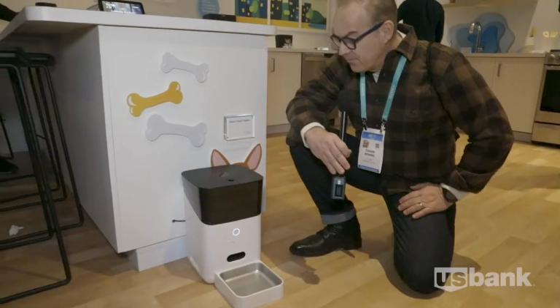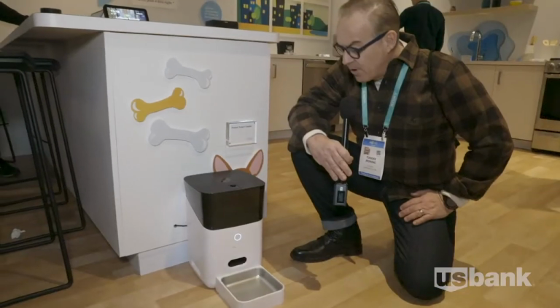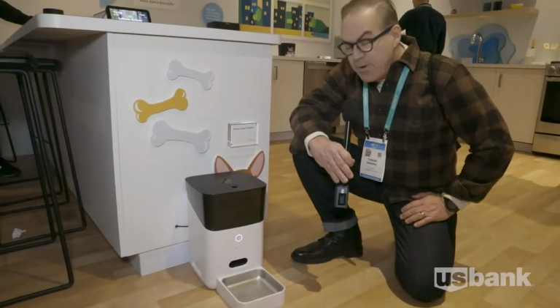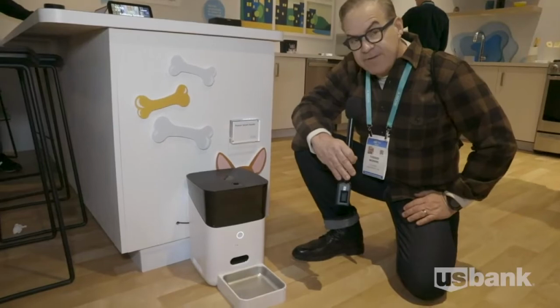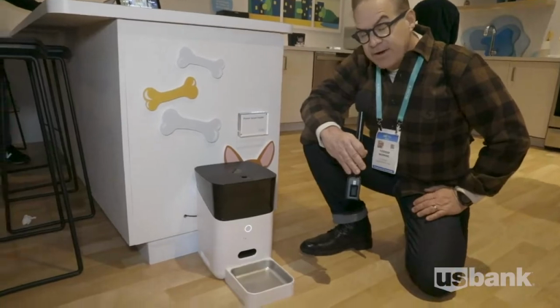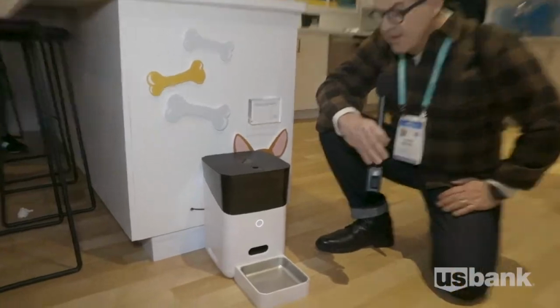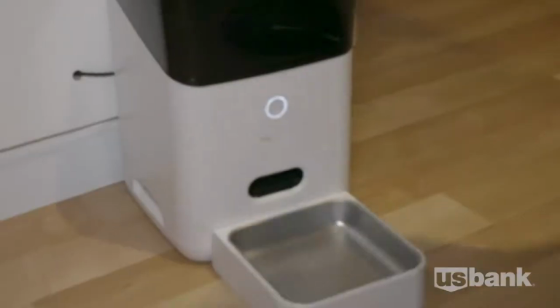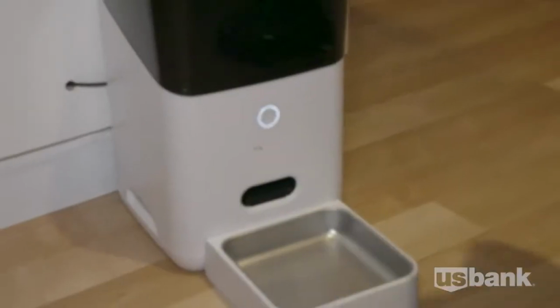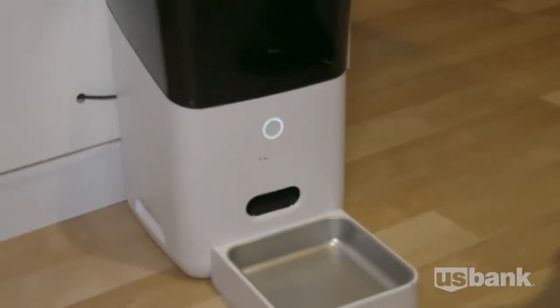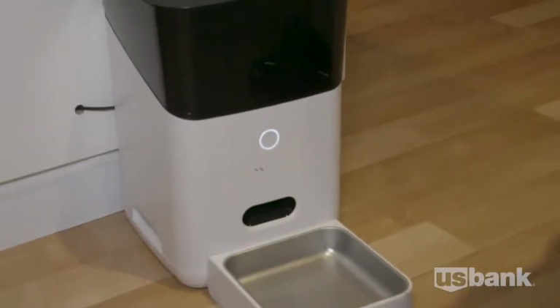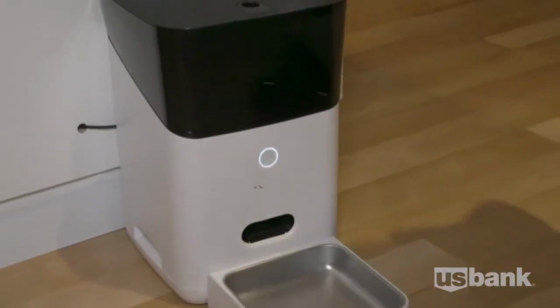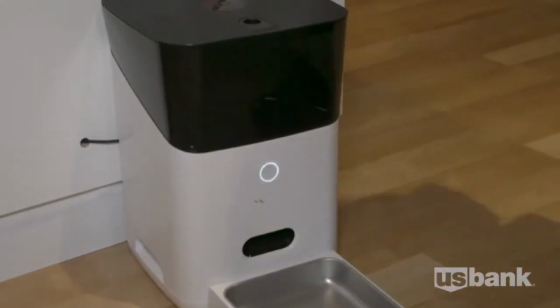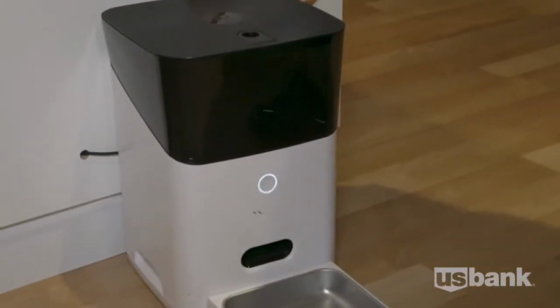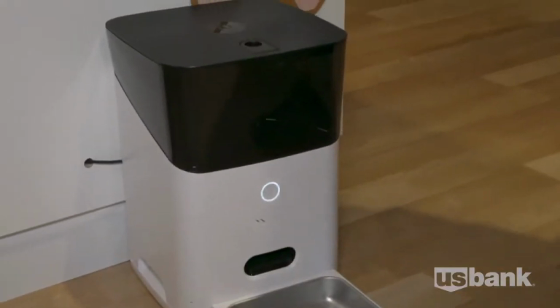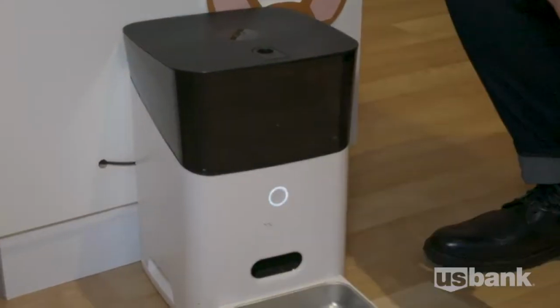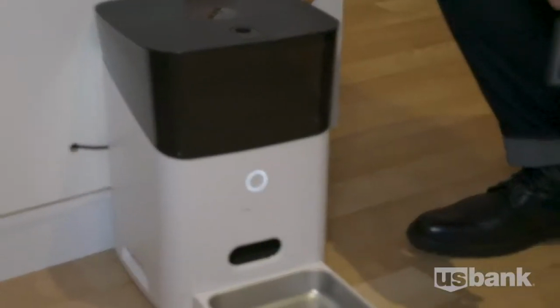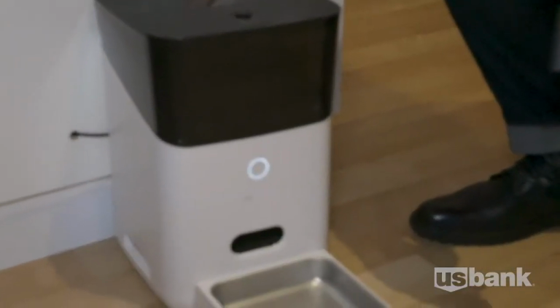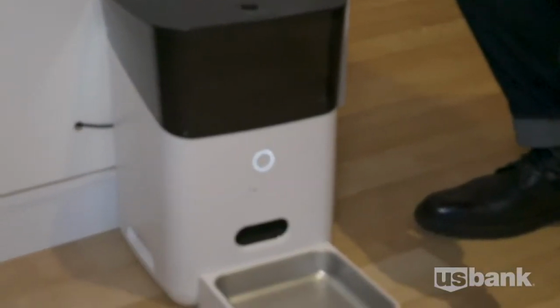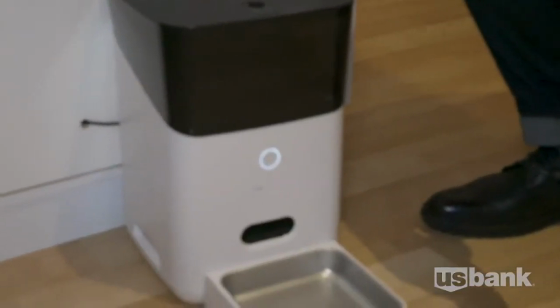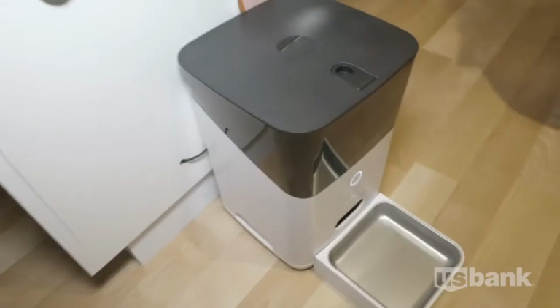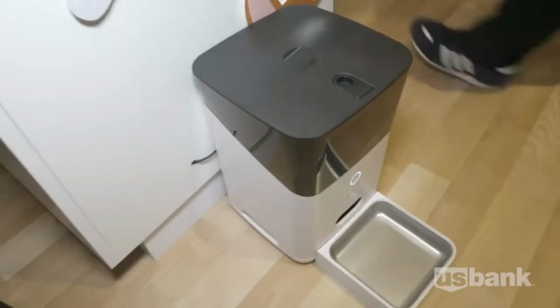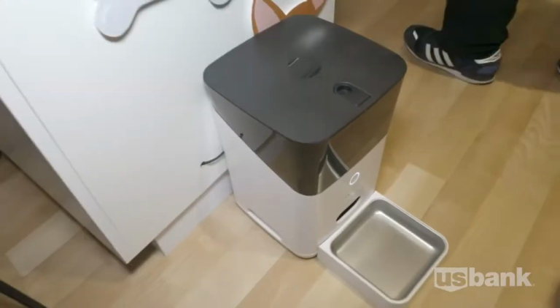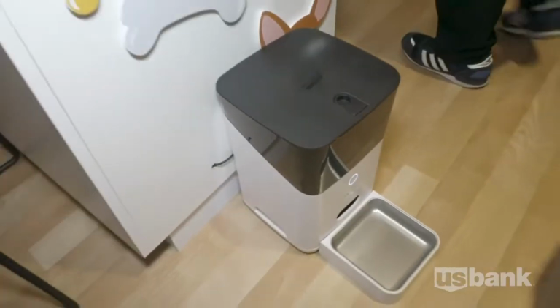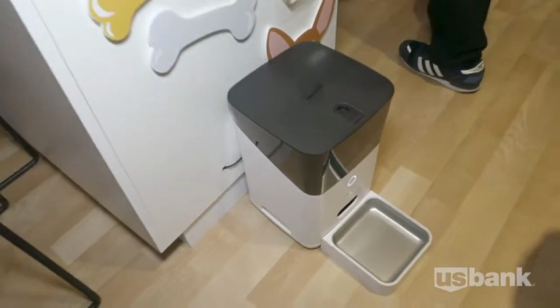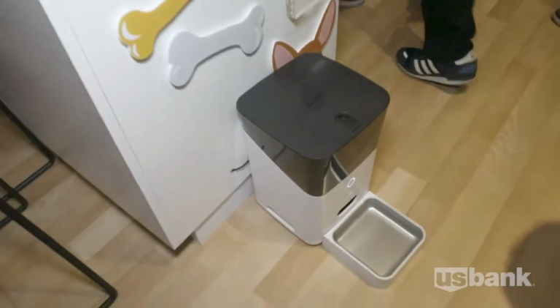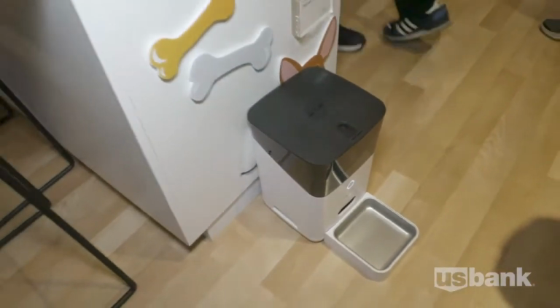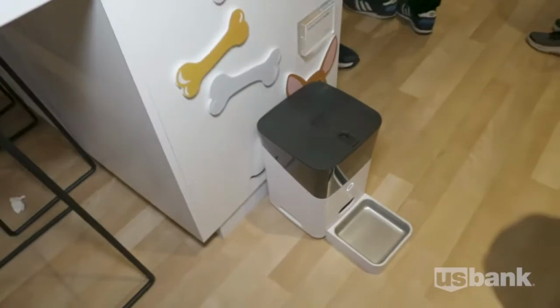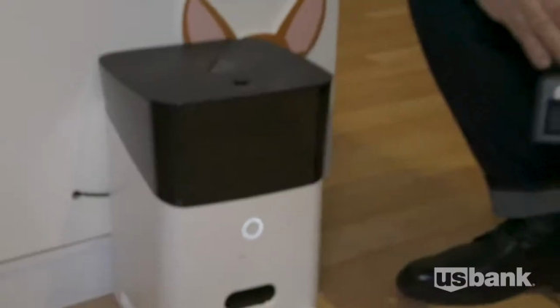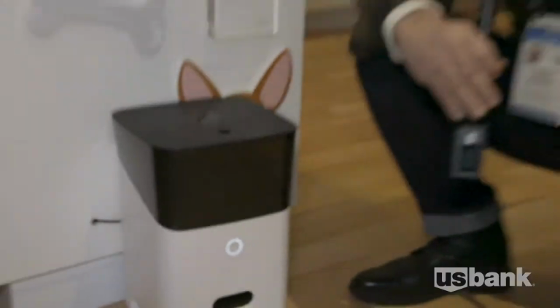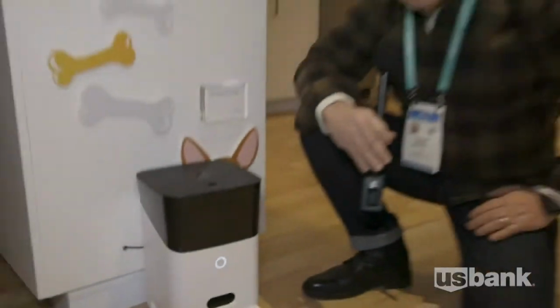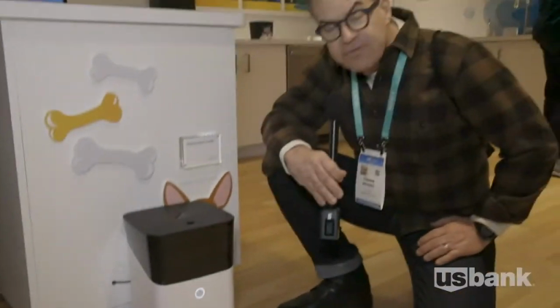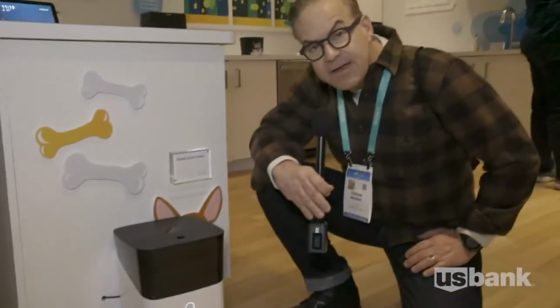Here's a smart pet feeder that you can put your food in and dispense it either via an app or using Alexa when your pet needs to be fed.